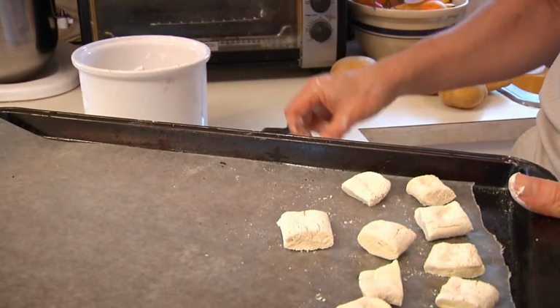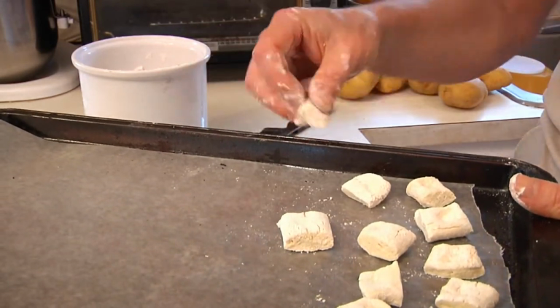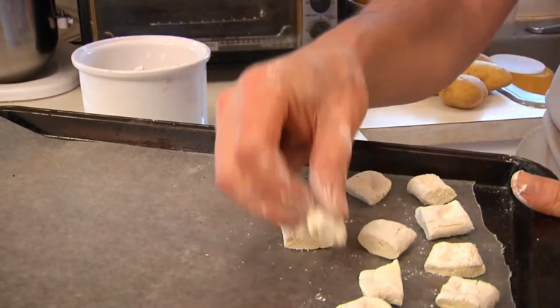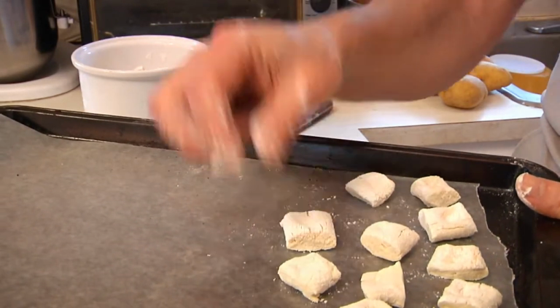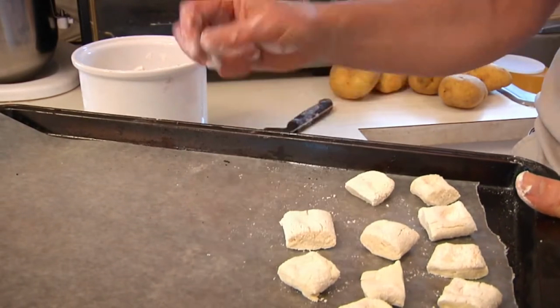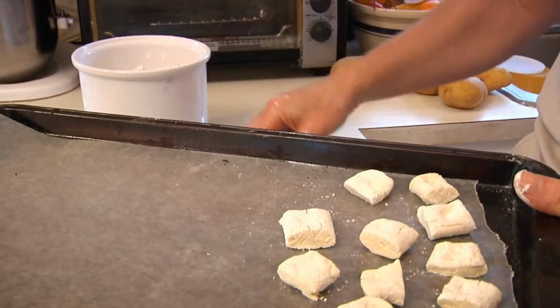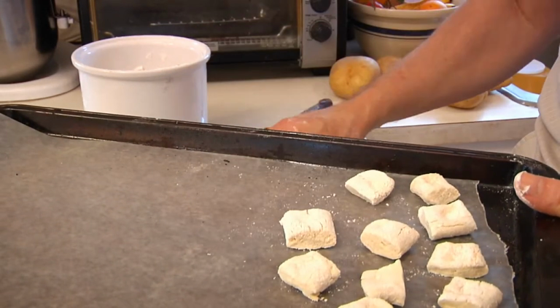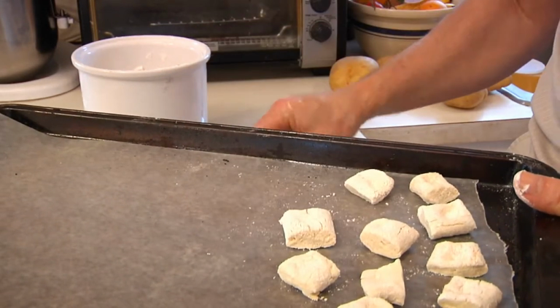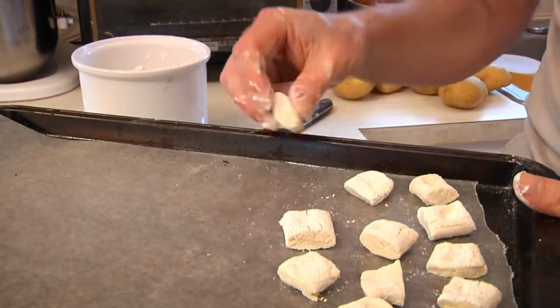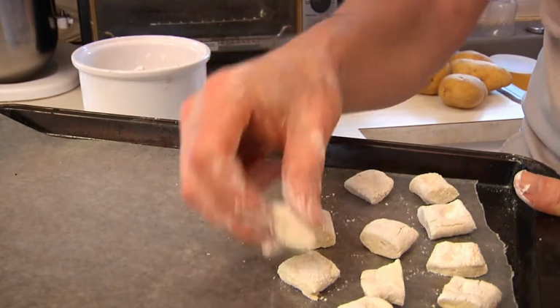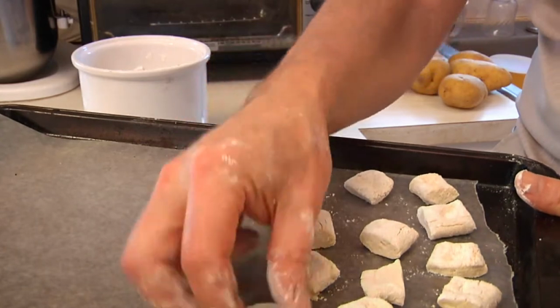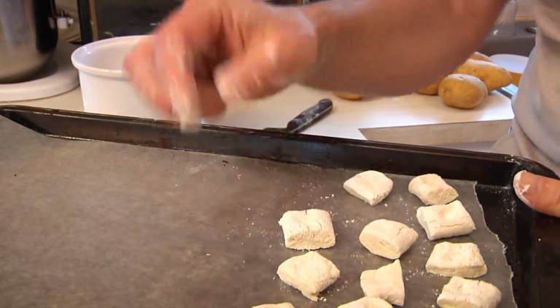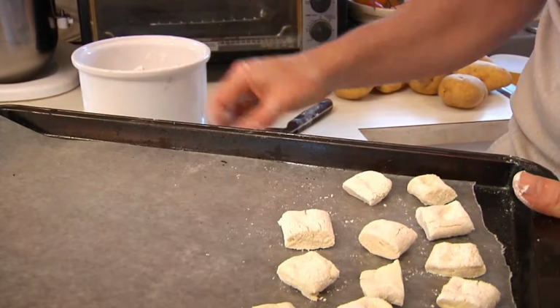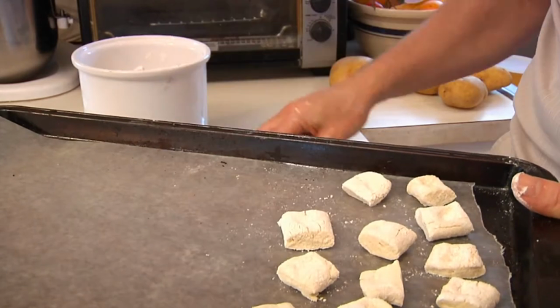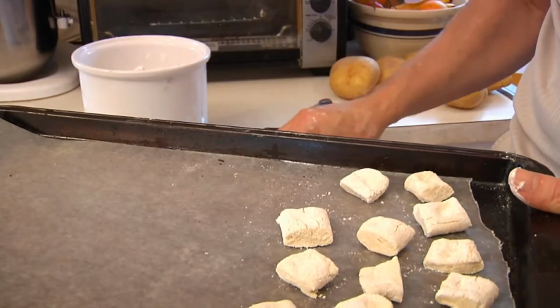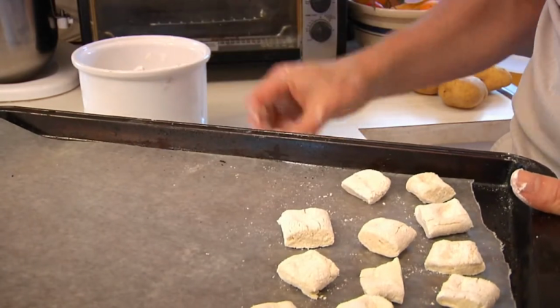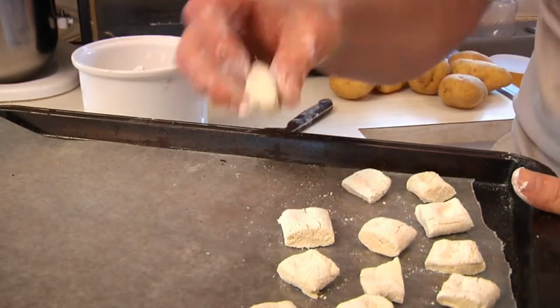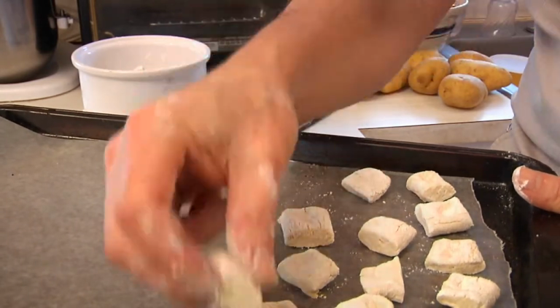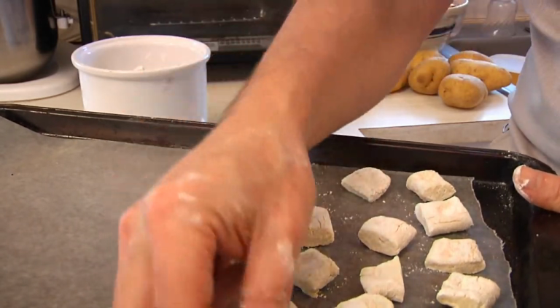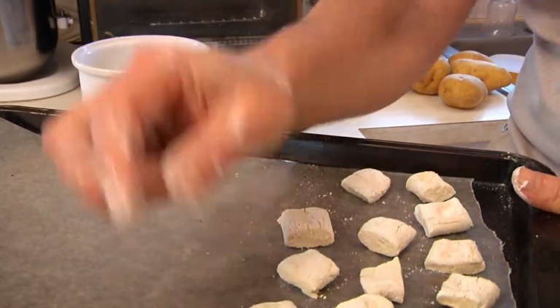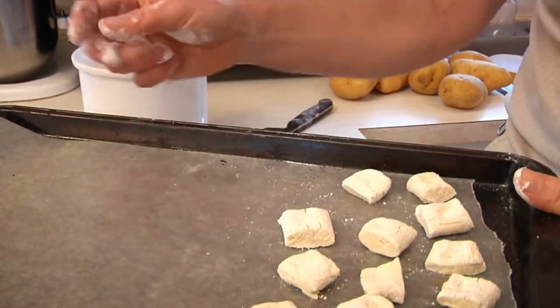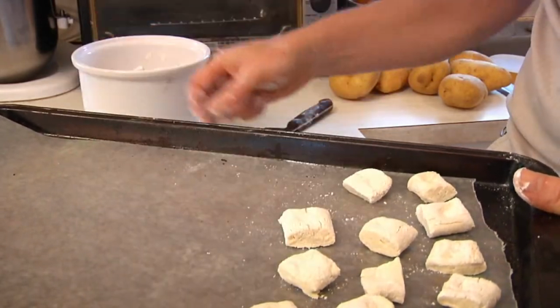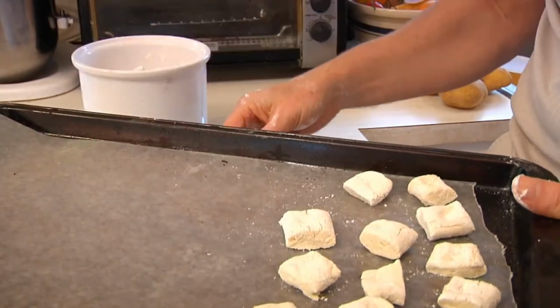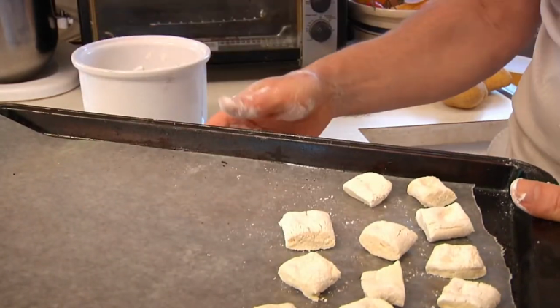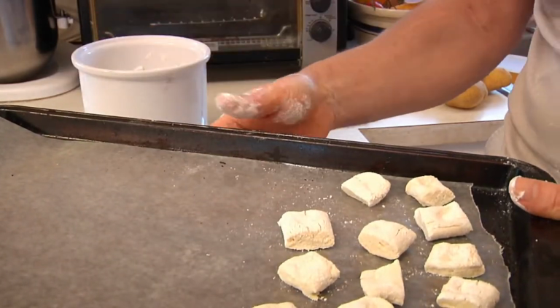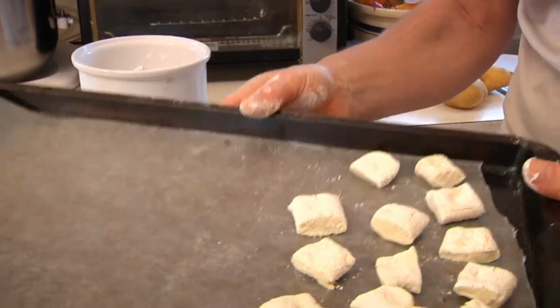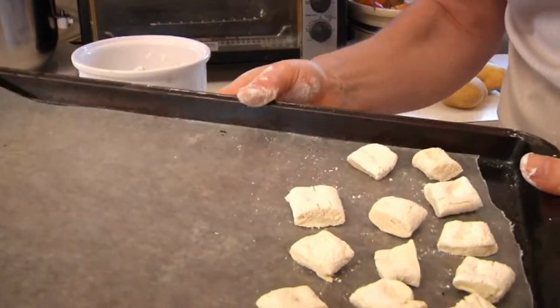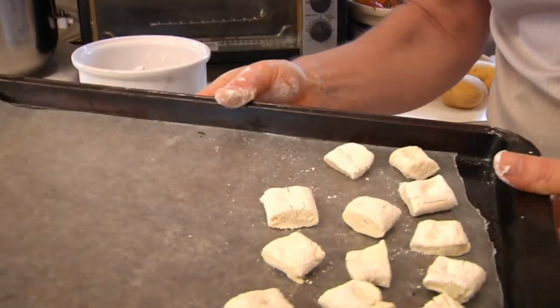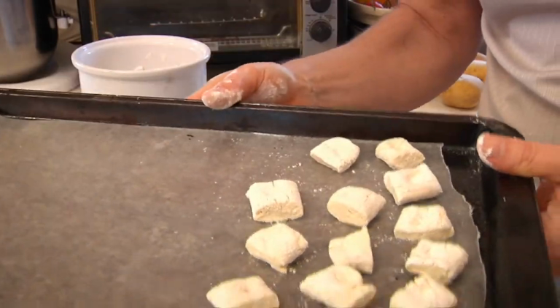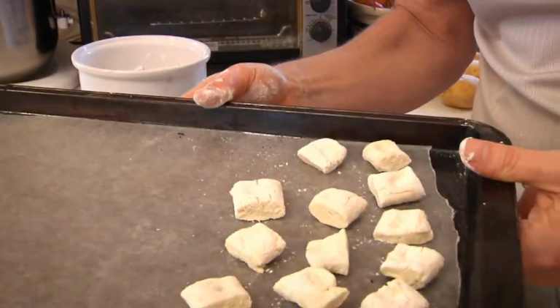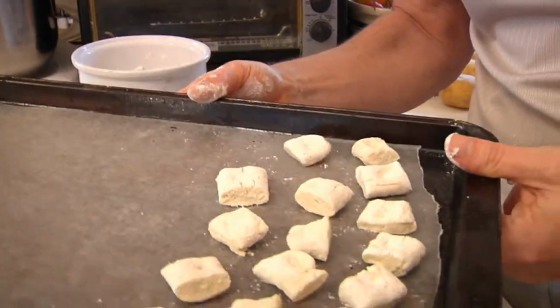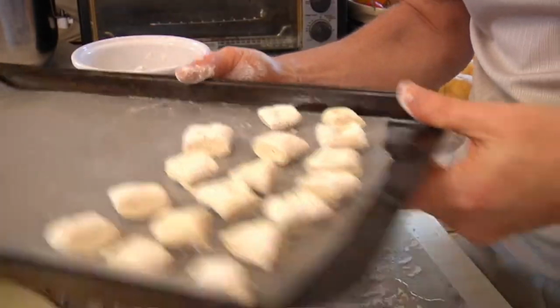But for now, just get your cookie sheets filled up. Be right back.